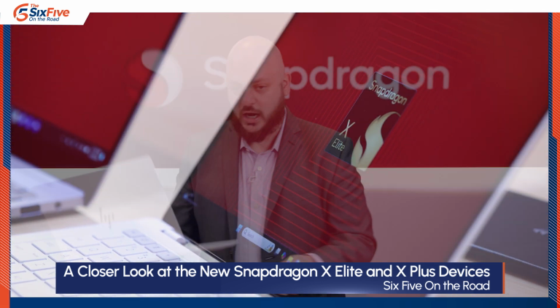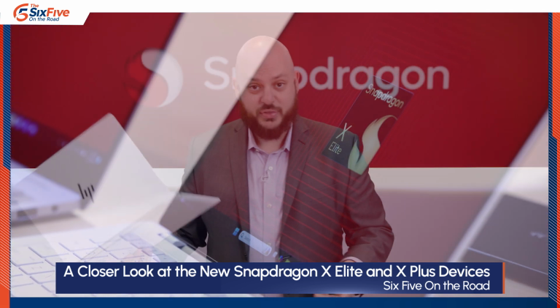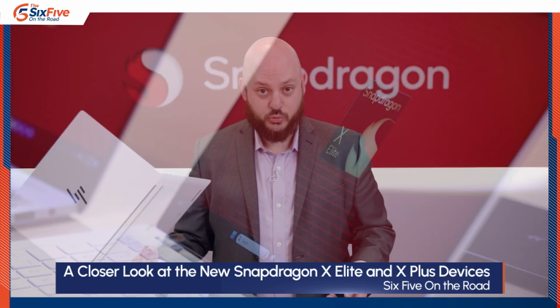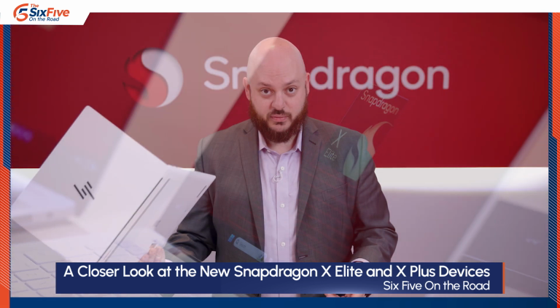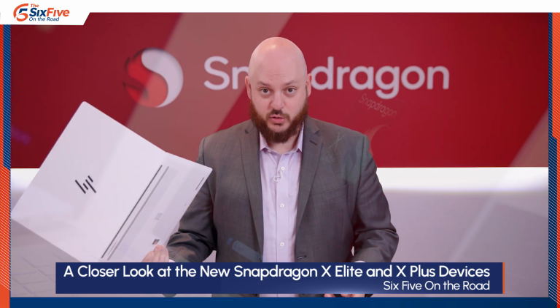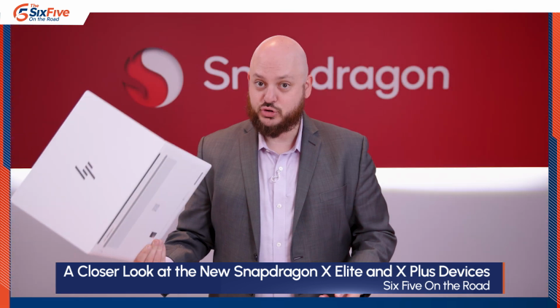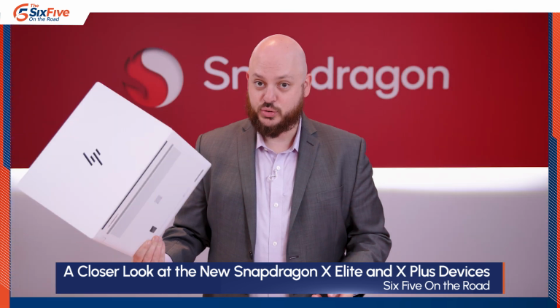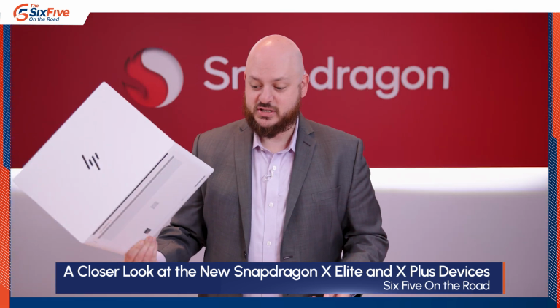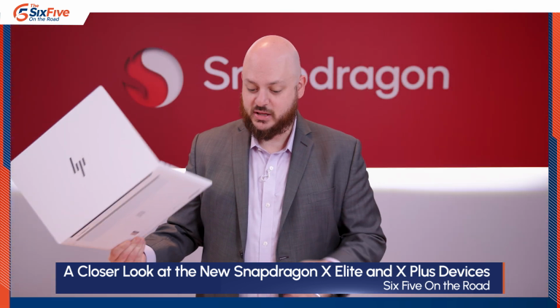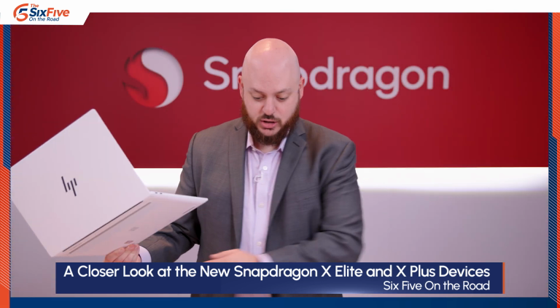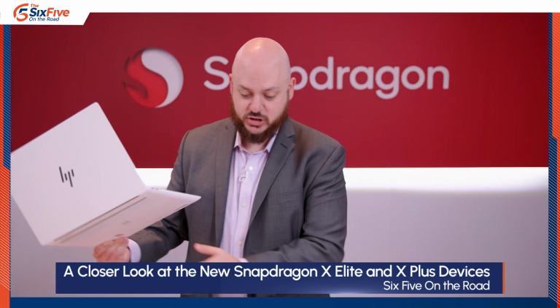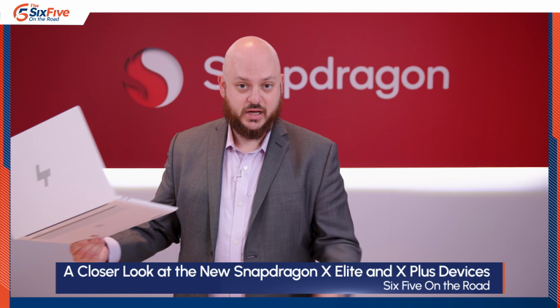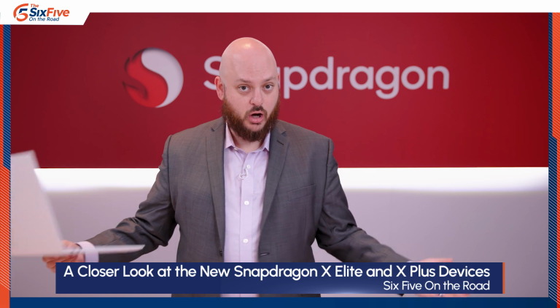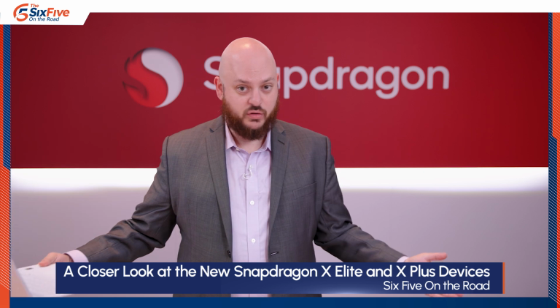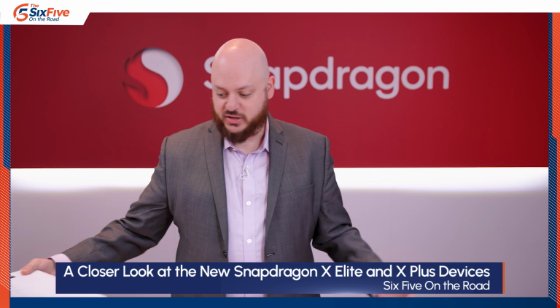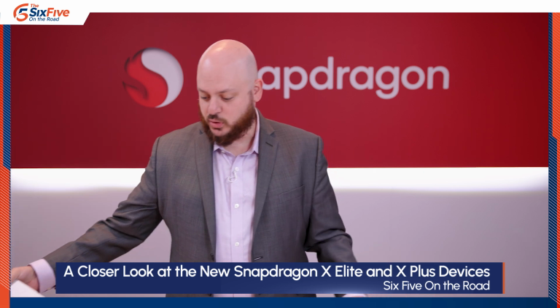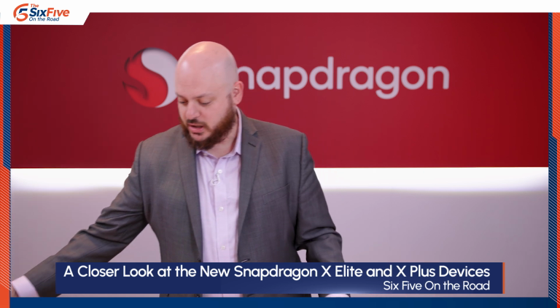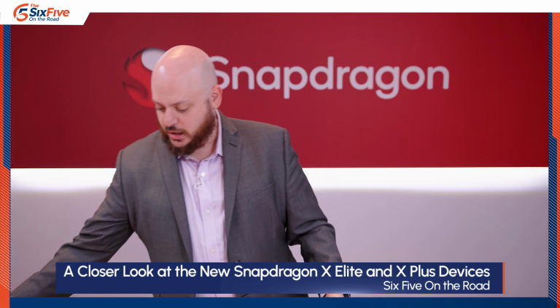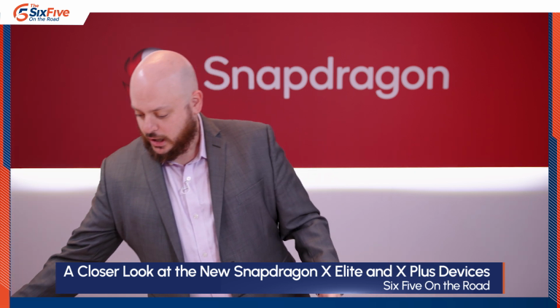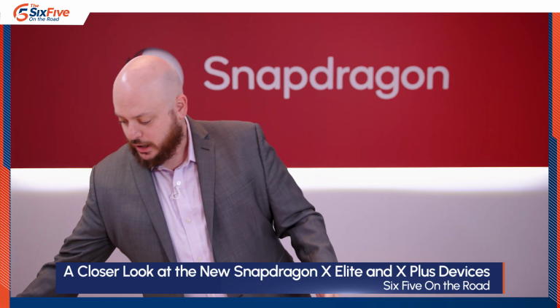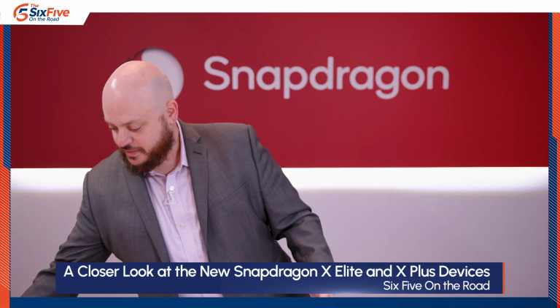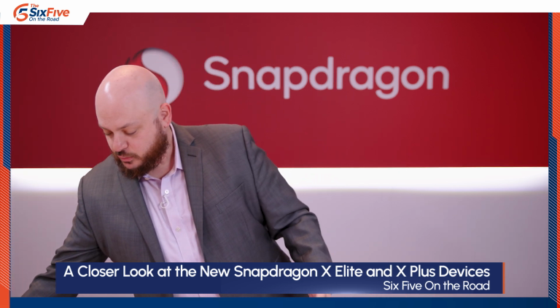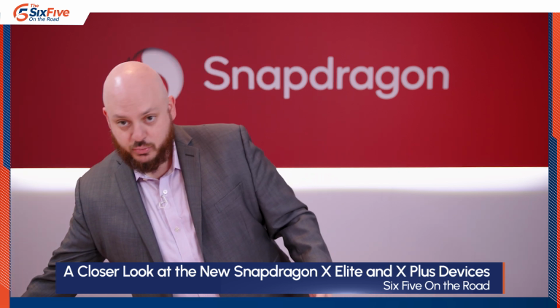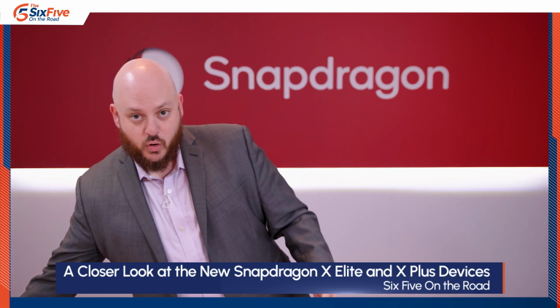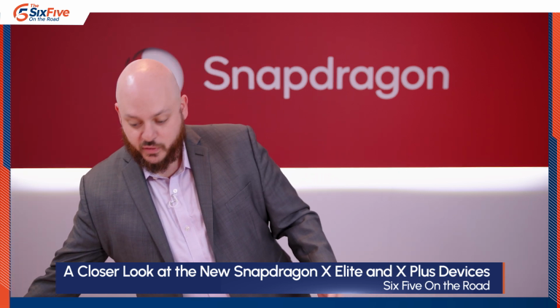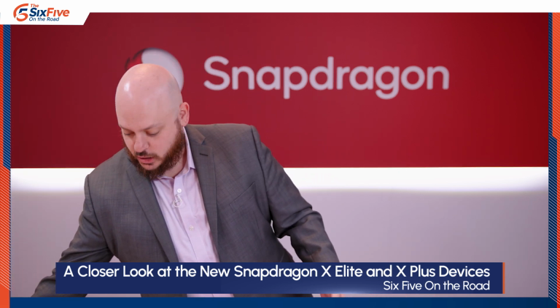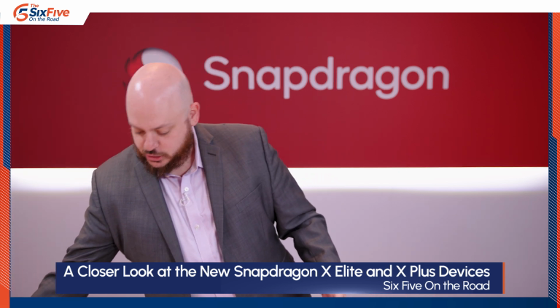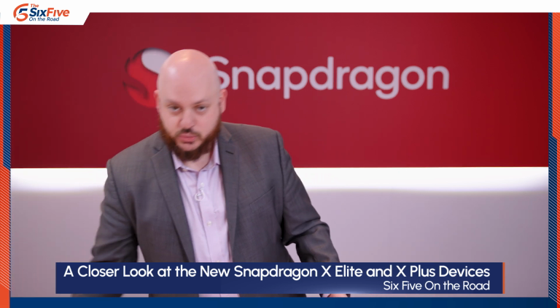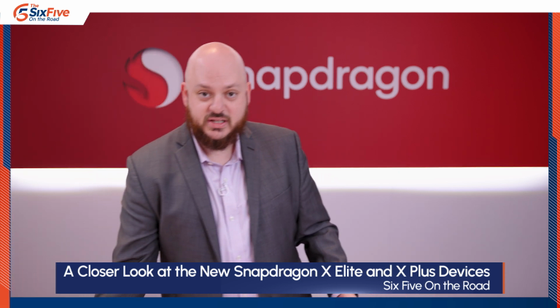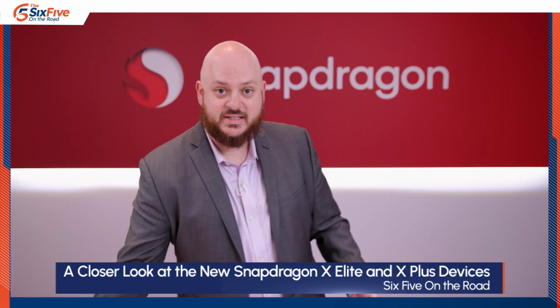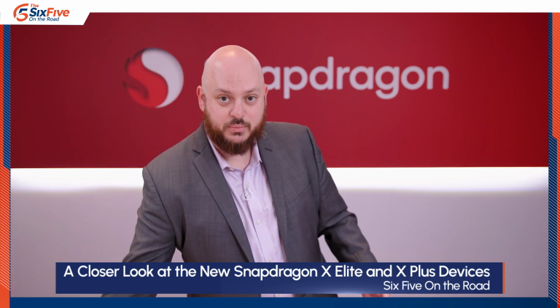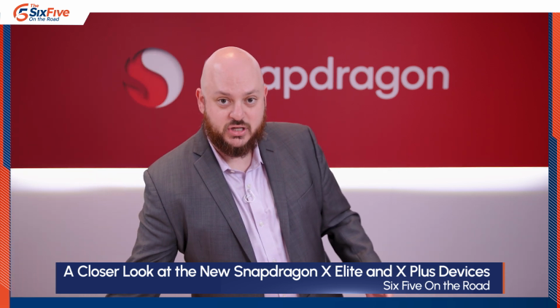The Omnibook will be available June 18th, just like all of these will be. Moving on to the Samsung.